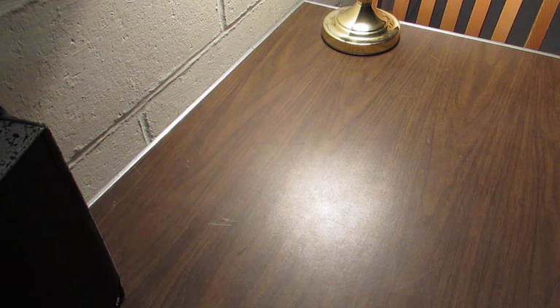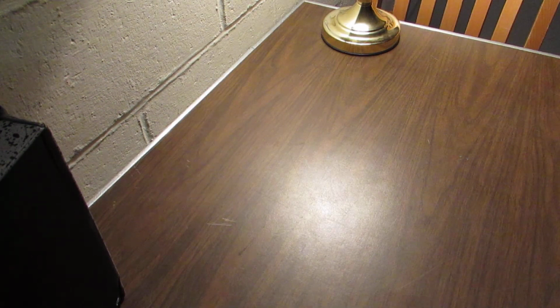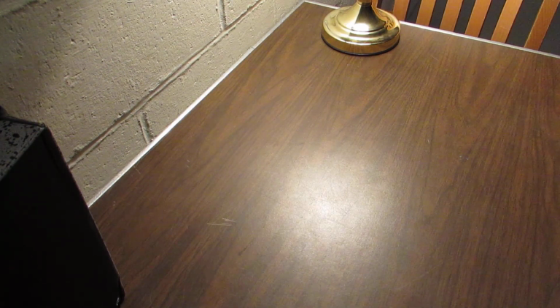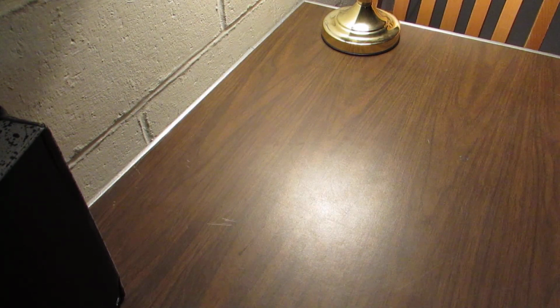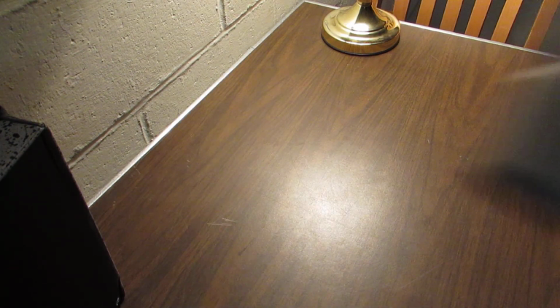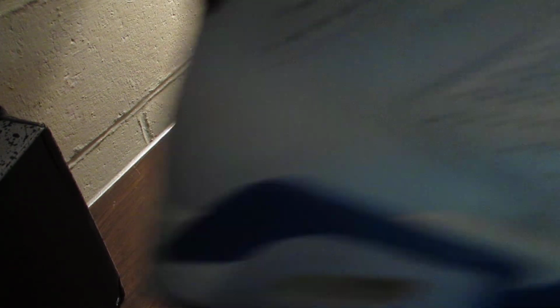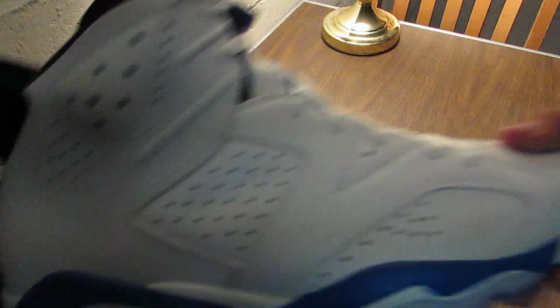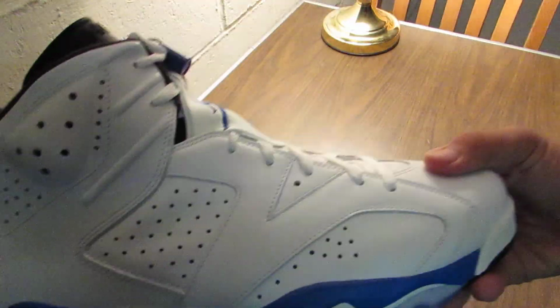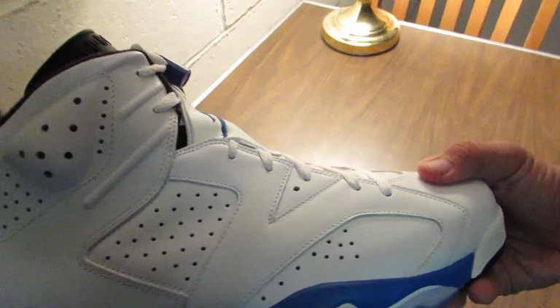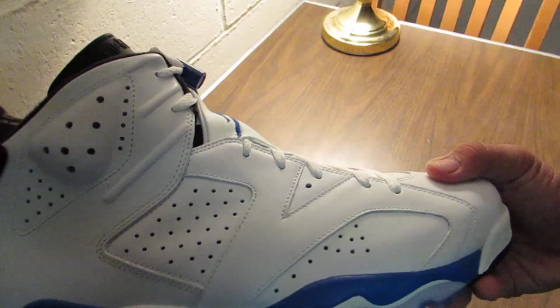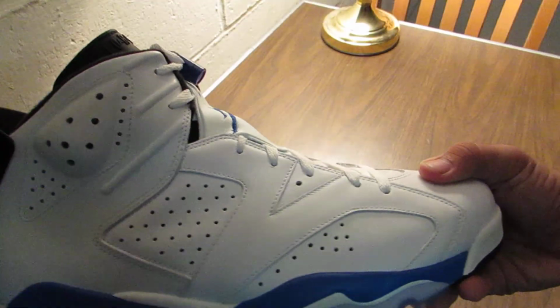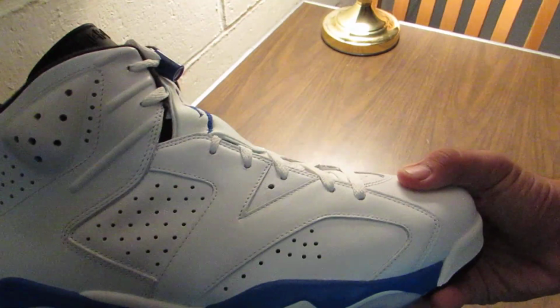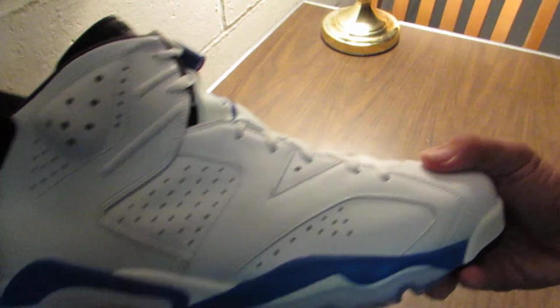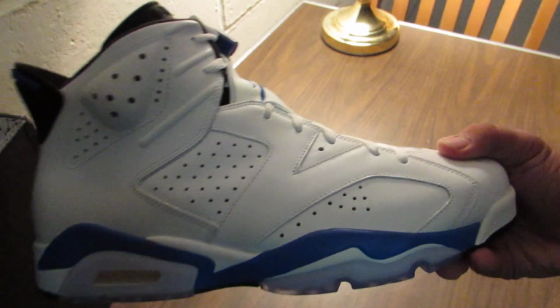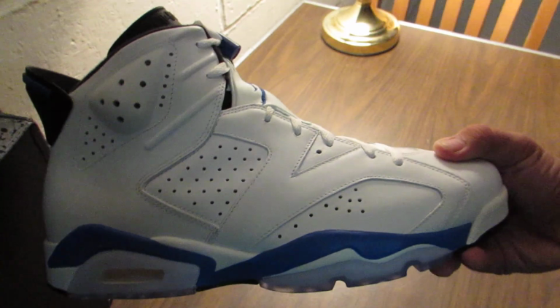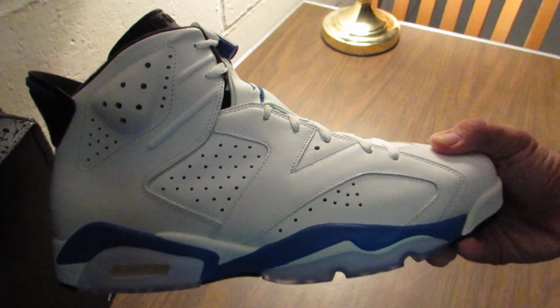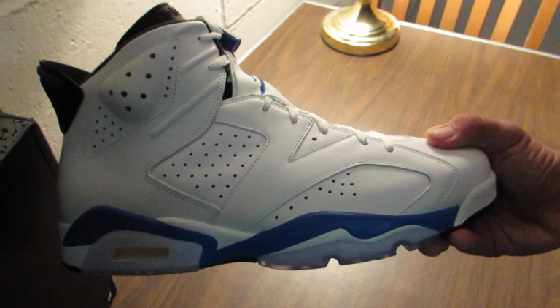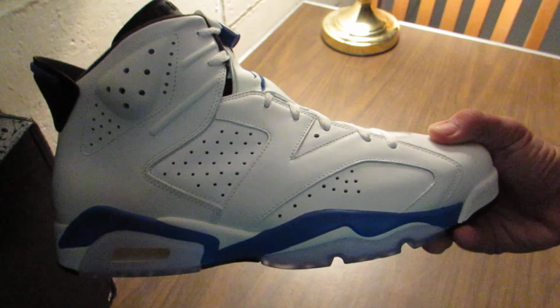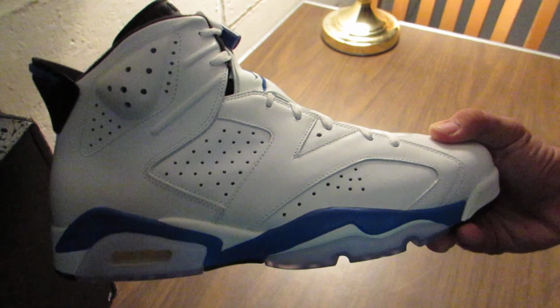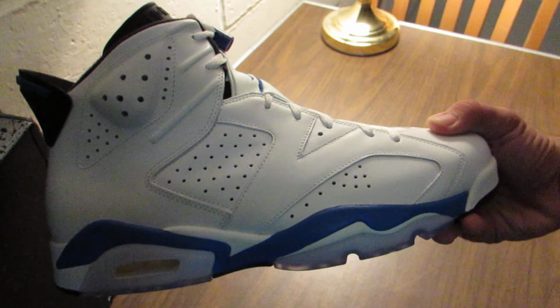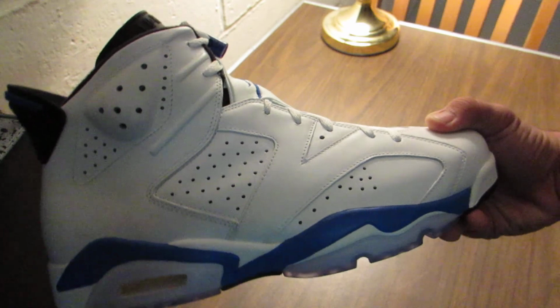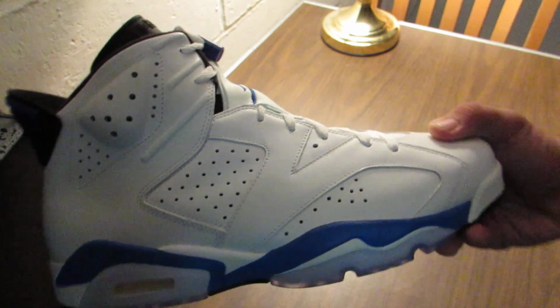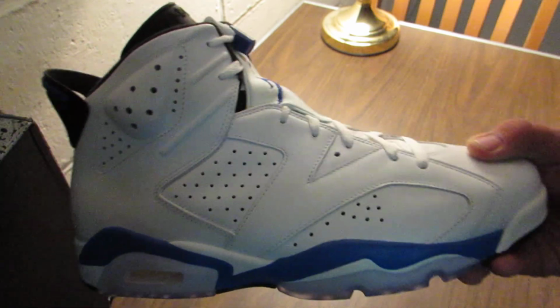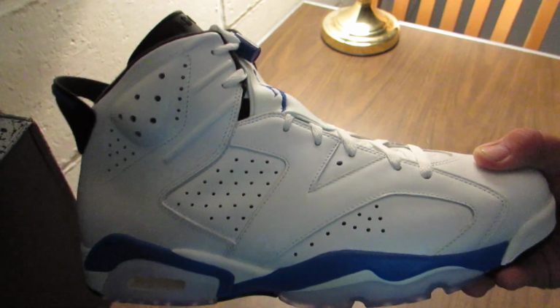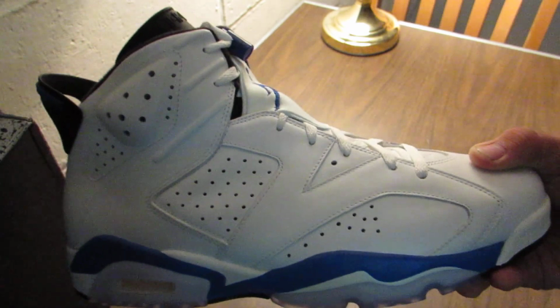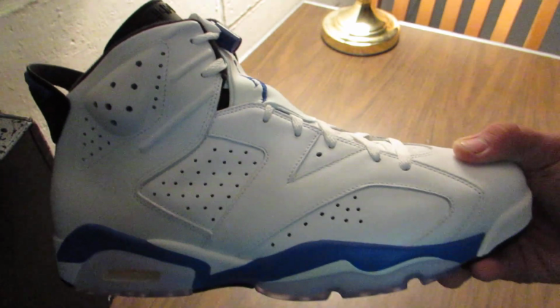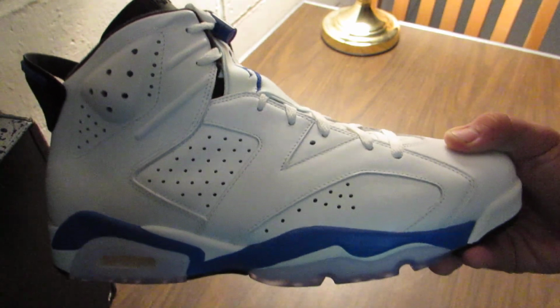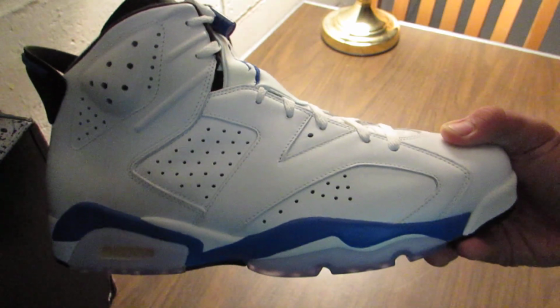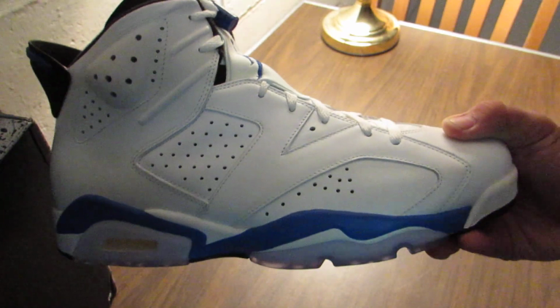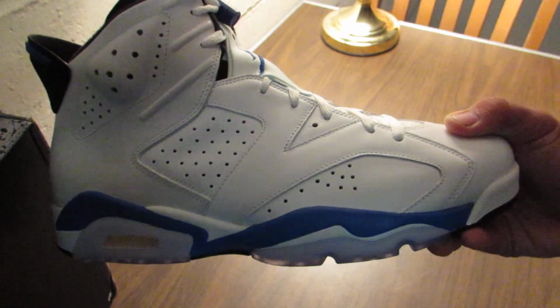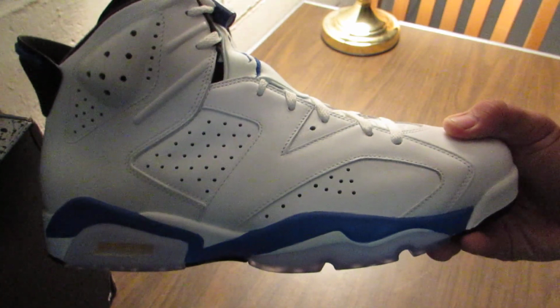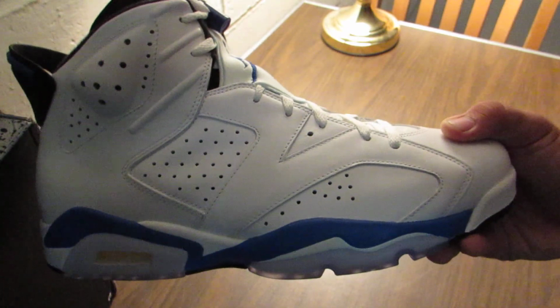And here's the last close-up. Justin here from Sneakers Info. Peace.